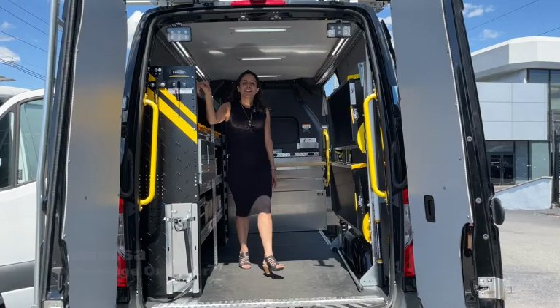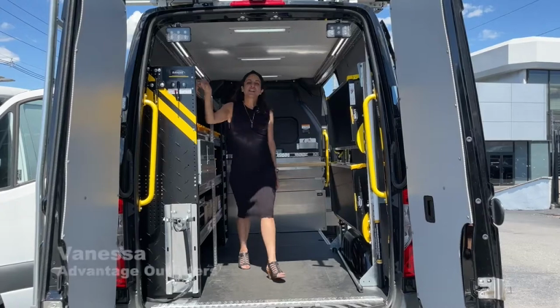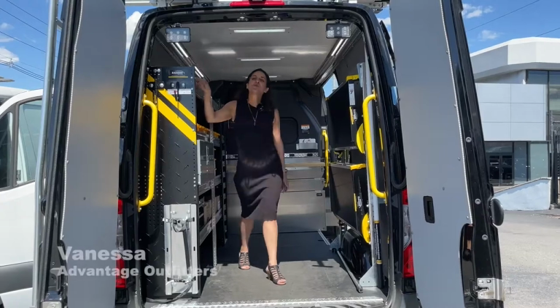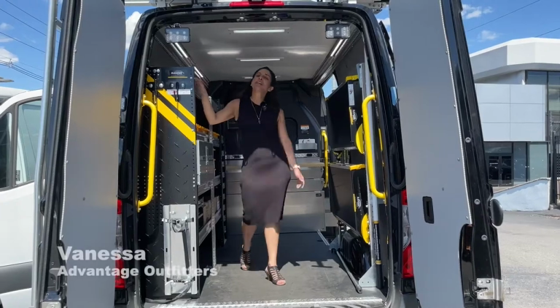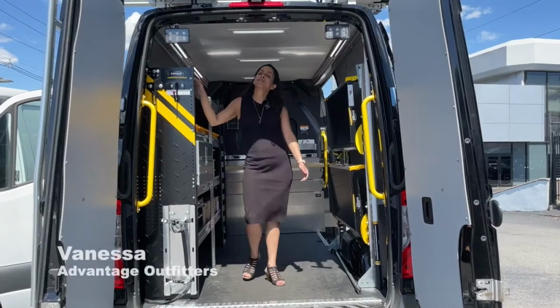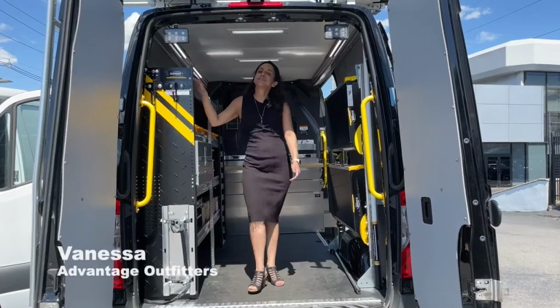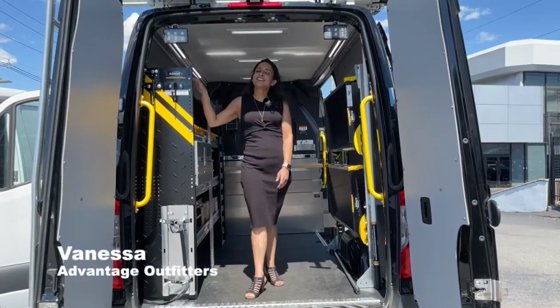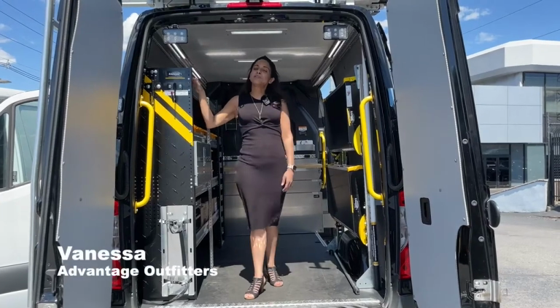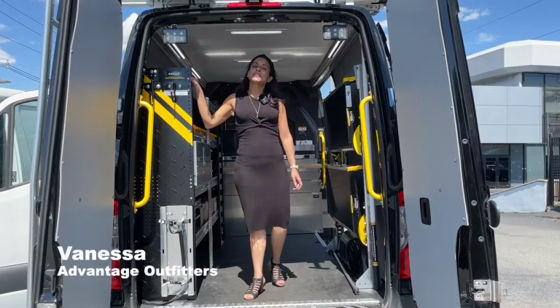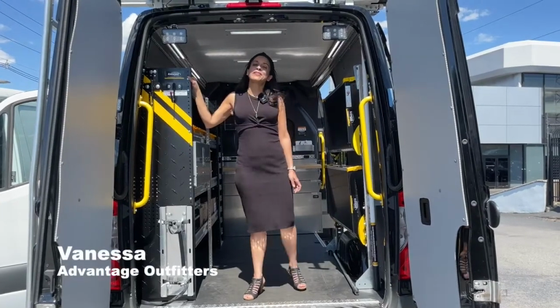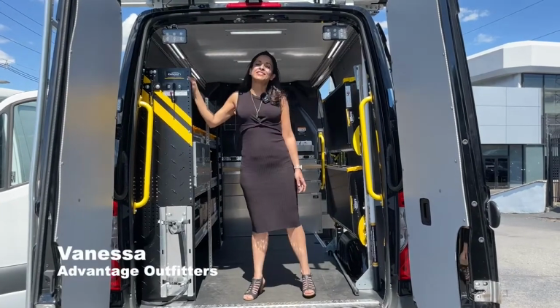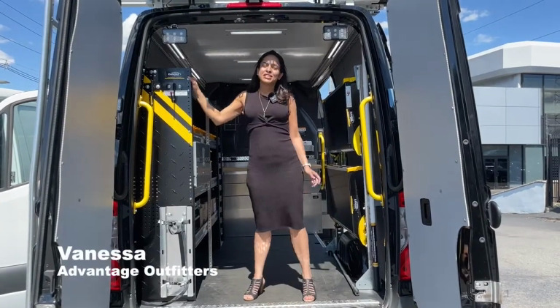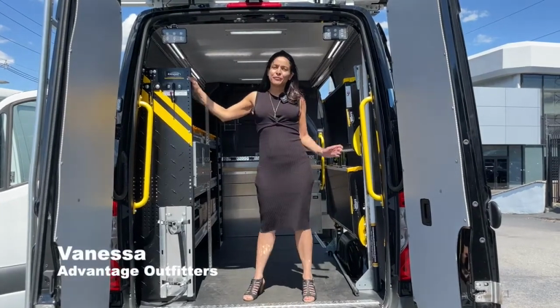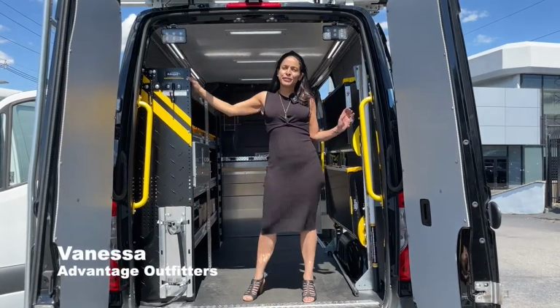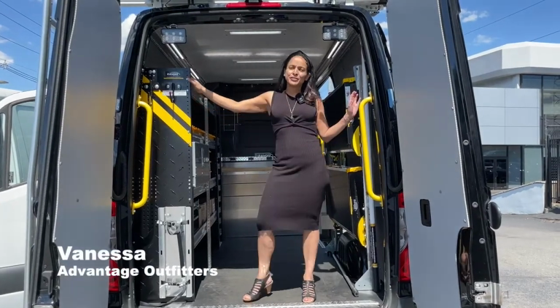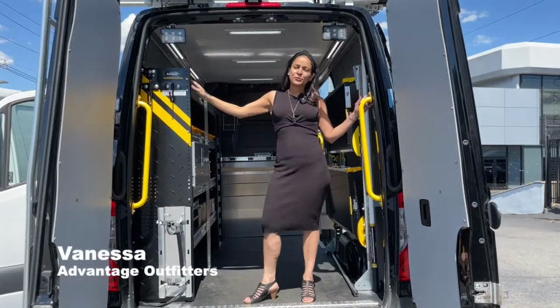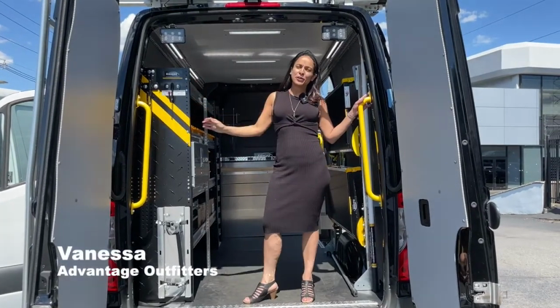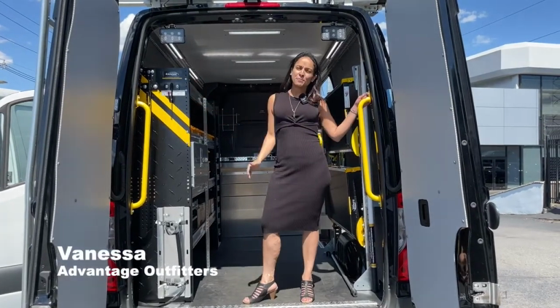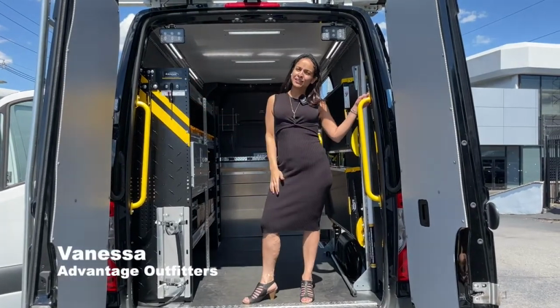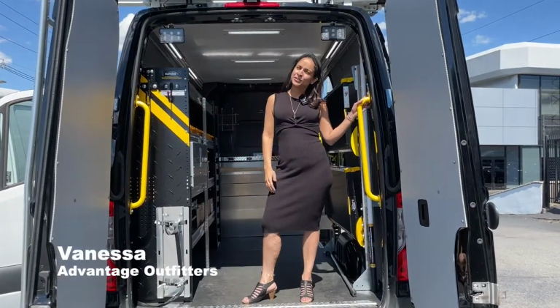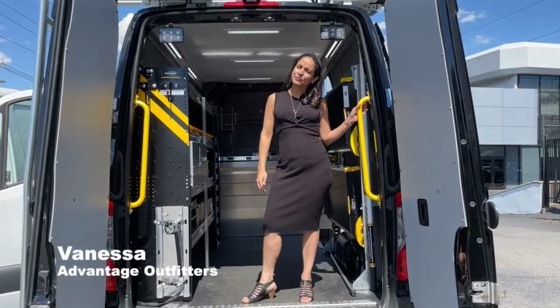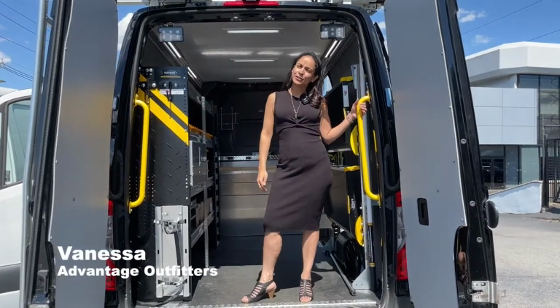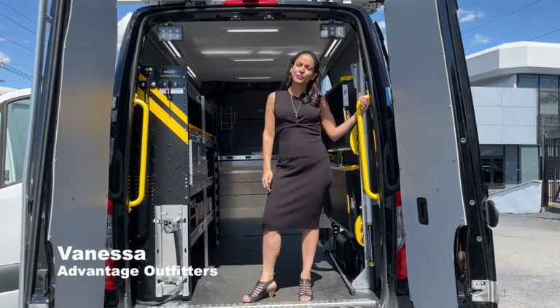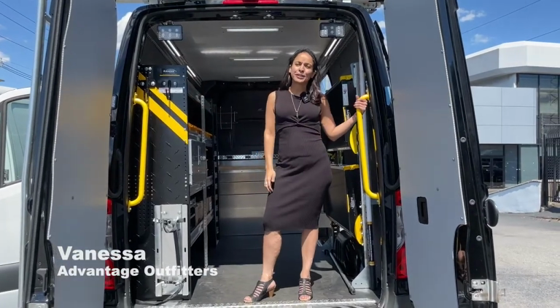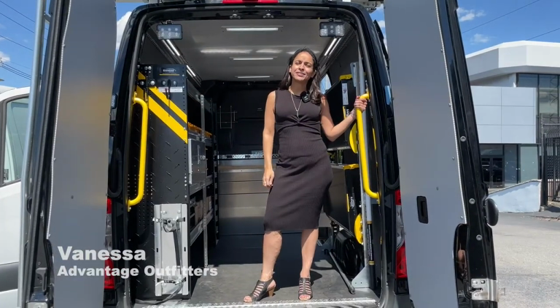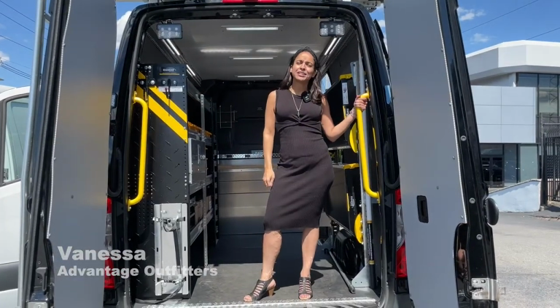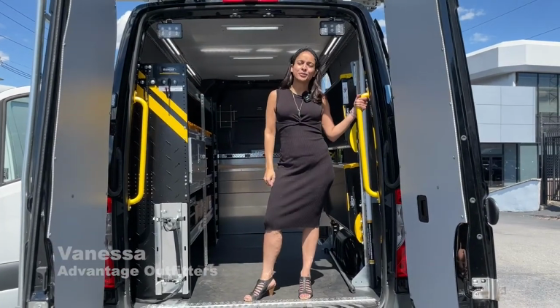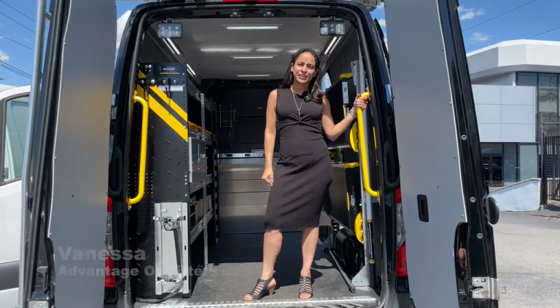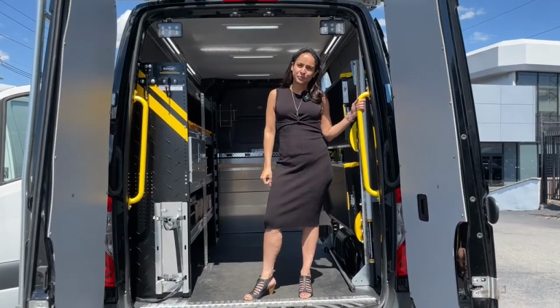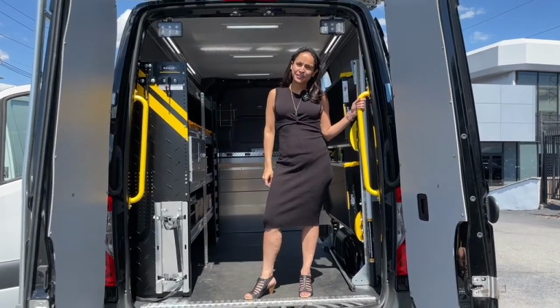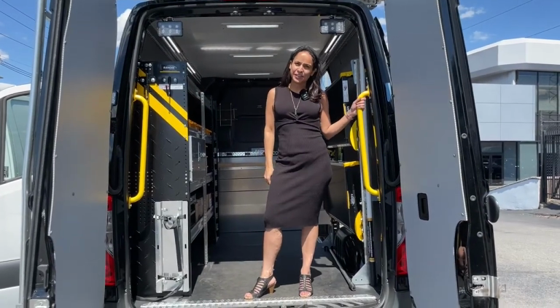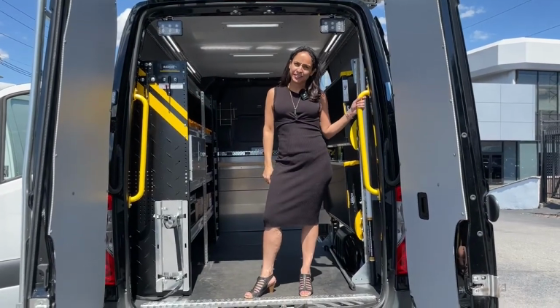Hello, my name is Vanessa with Advantage Outfitters, and we are a master outfitter for Ray-Catina and Mercedes-Benz of Edison.